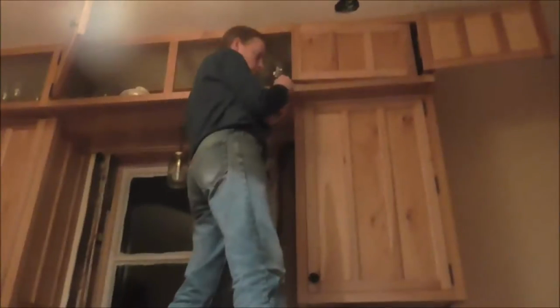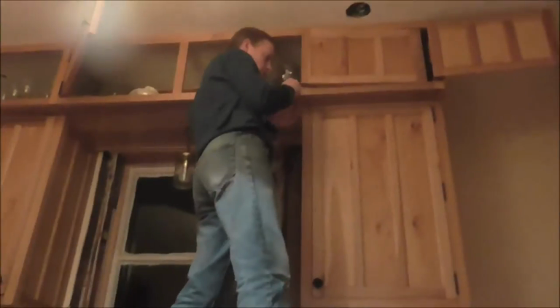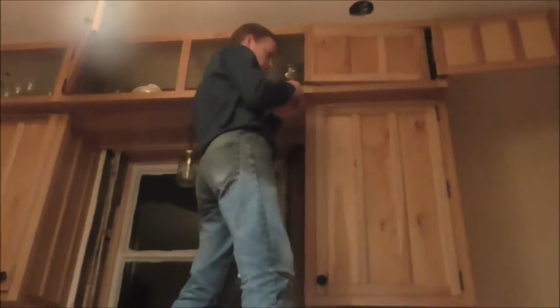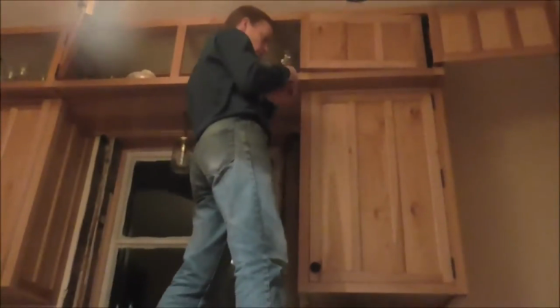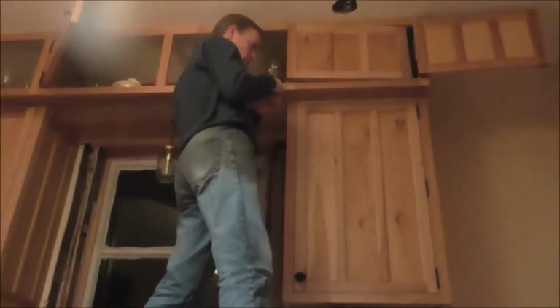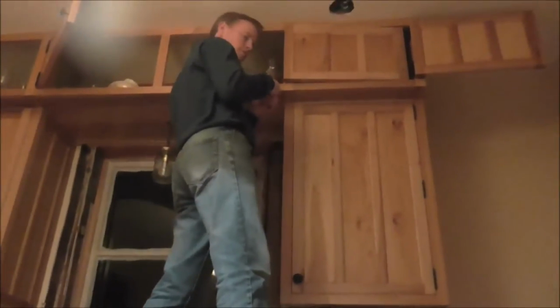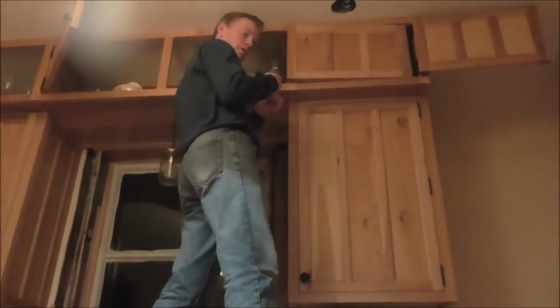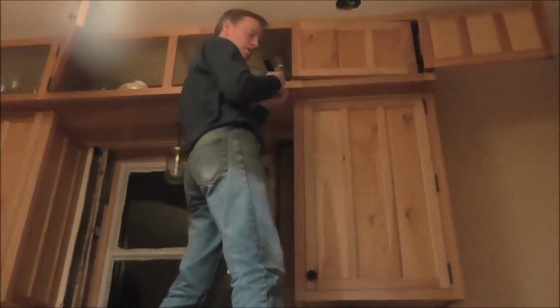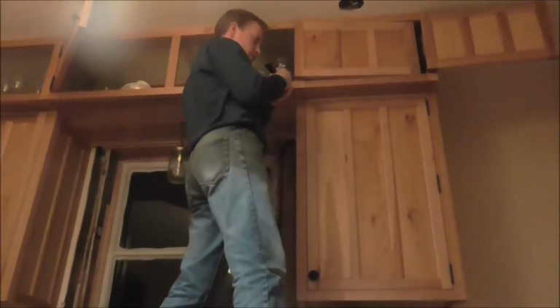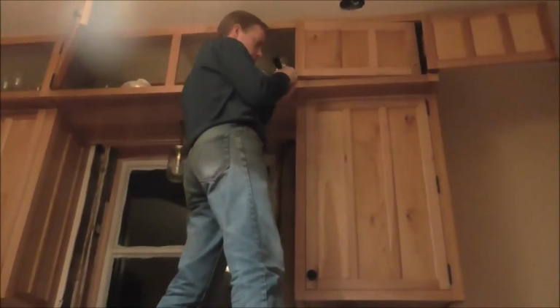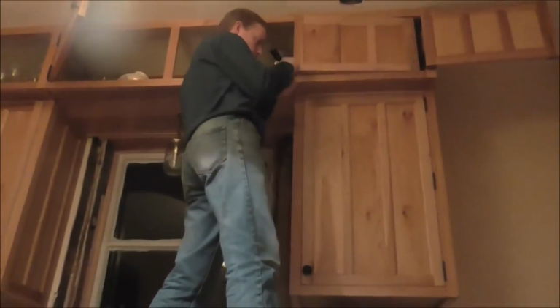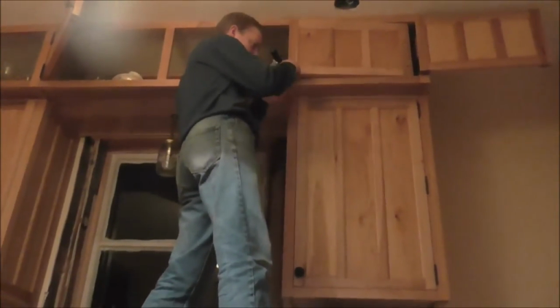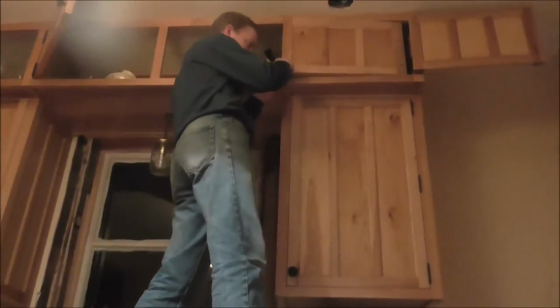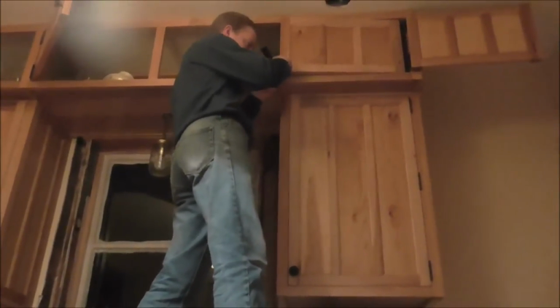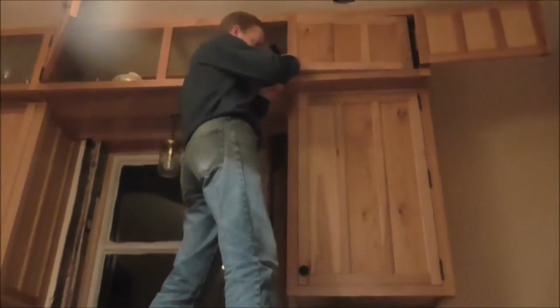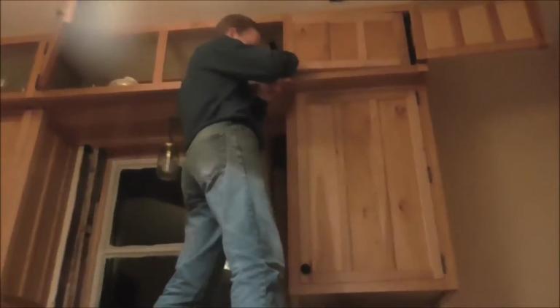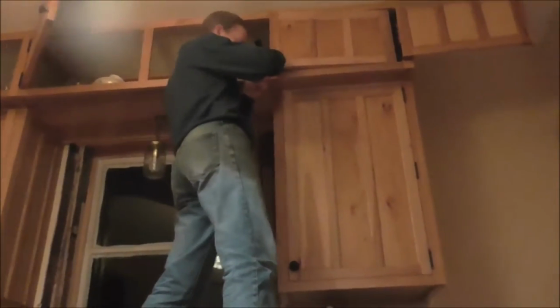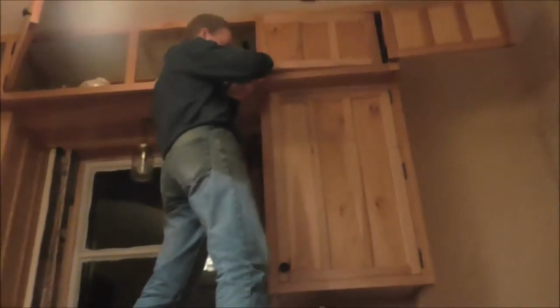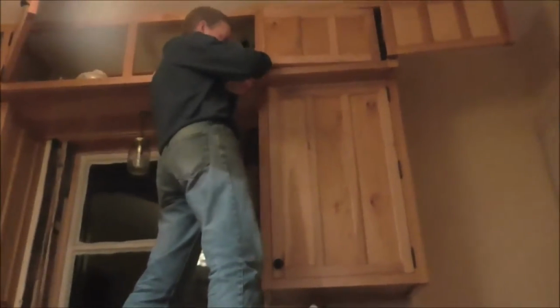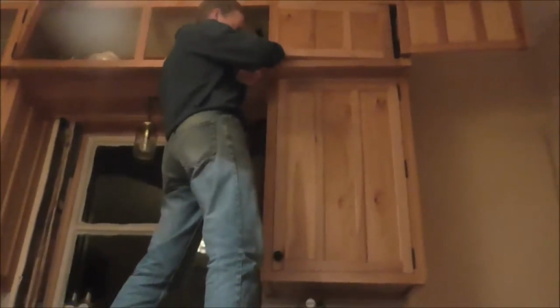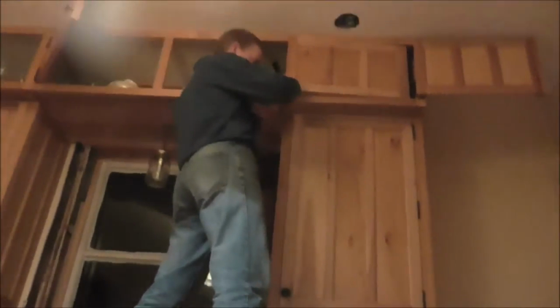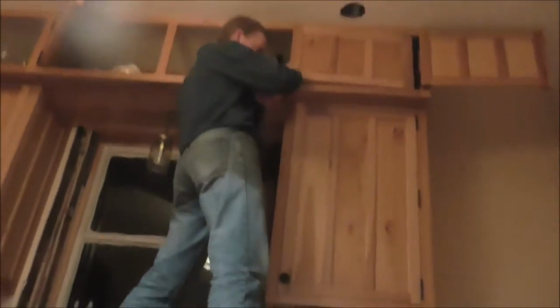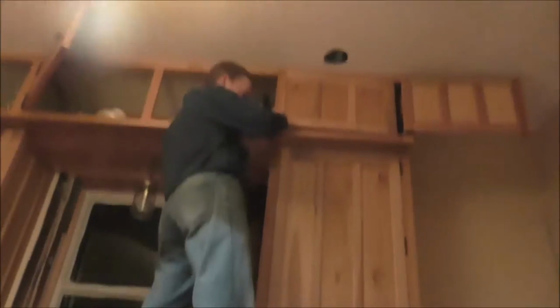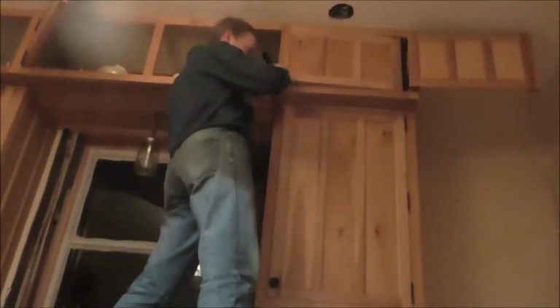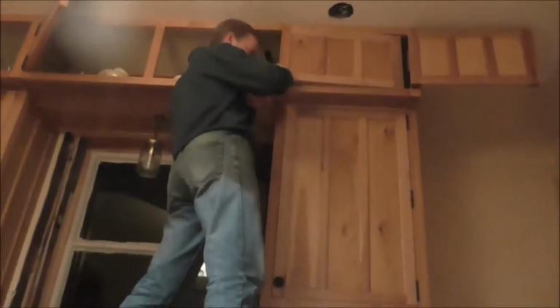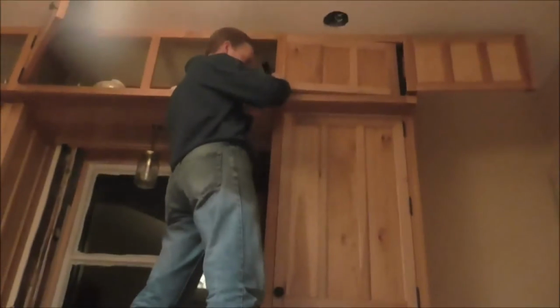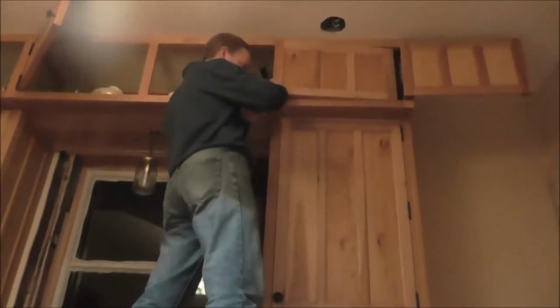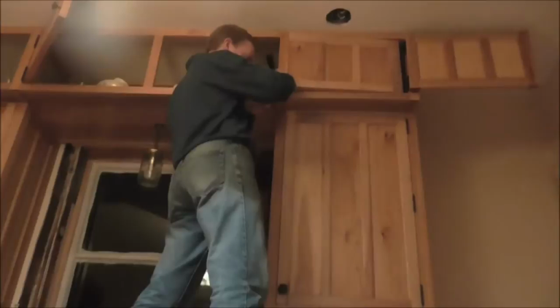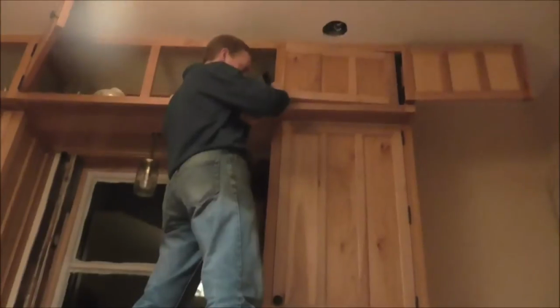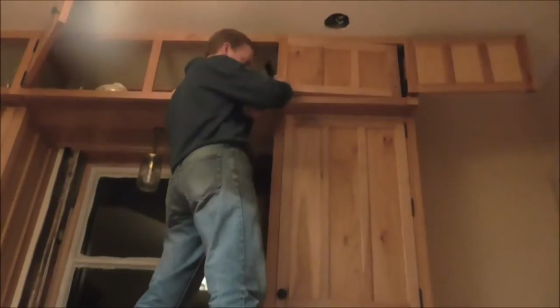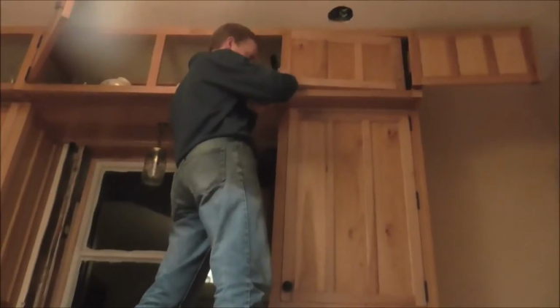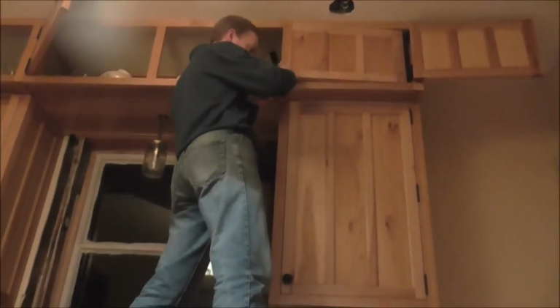You gotta file it down to the right height and it closes nicely. He's working on getting the cabinet doors to close, right?